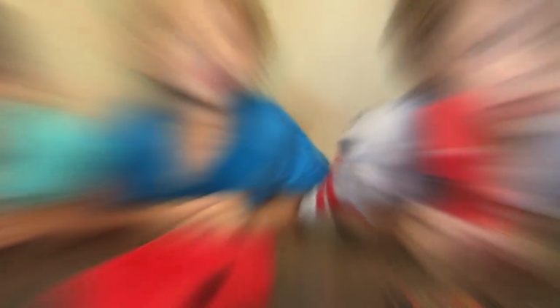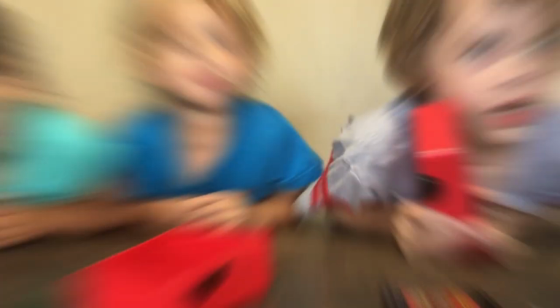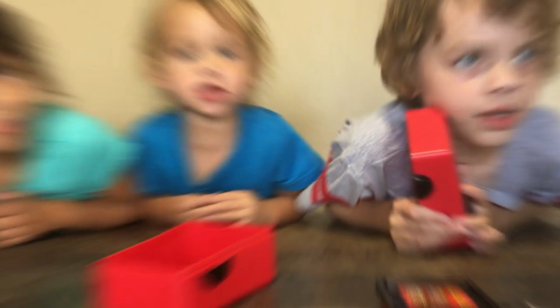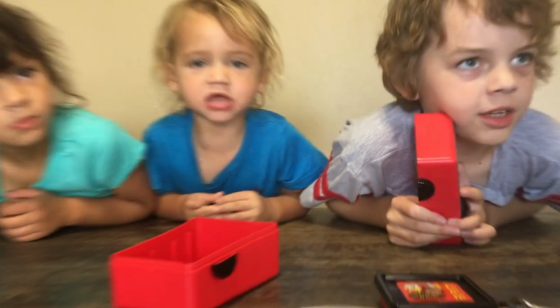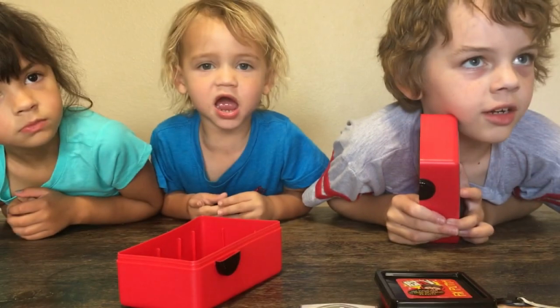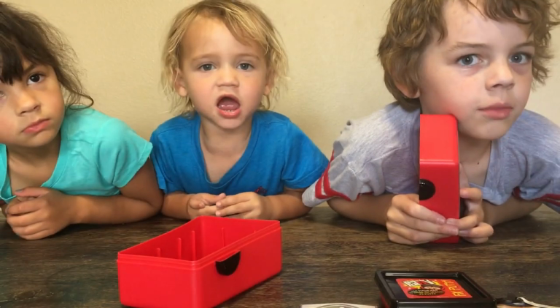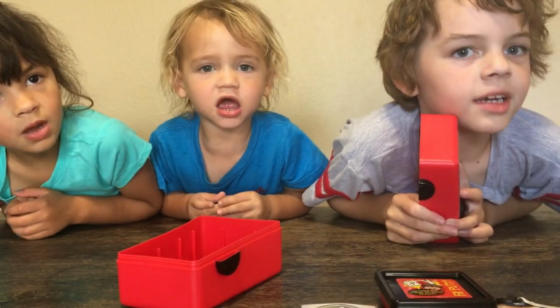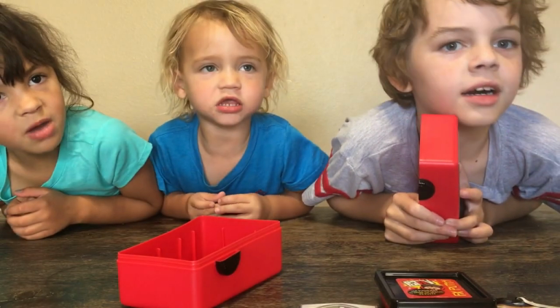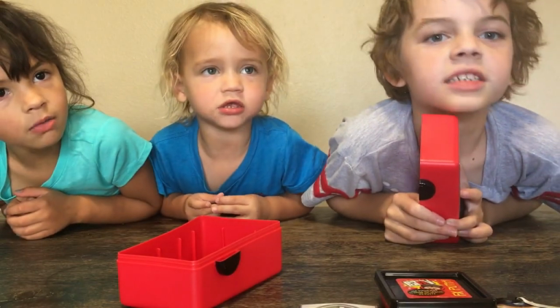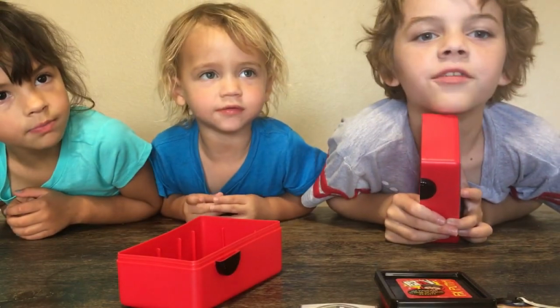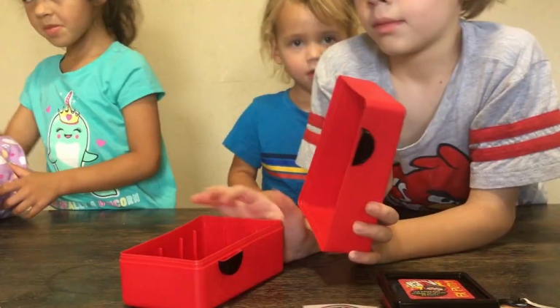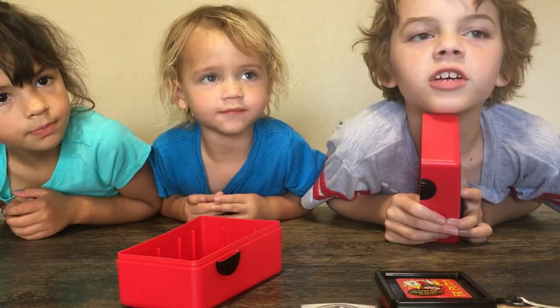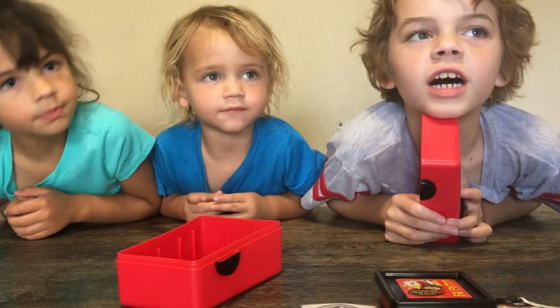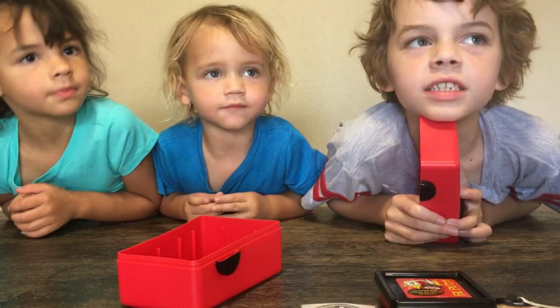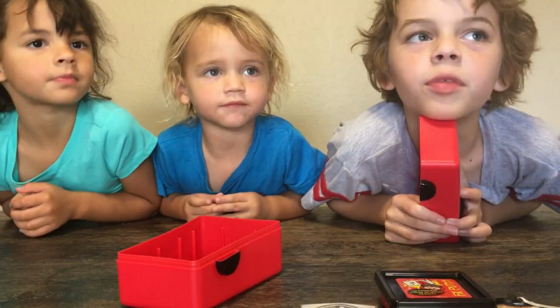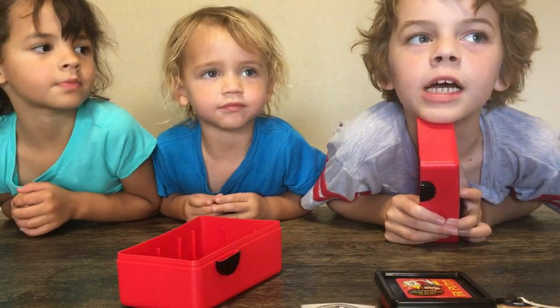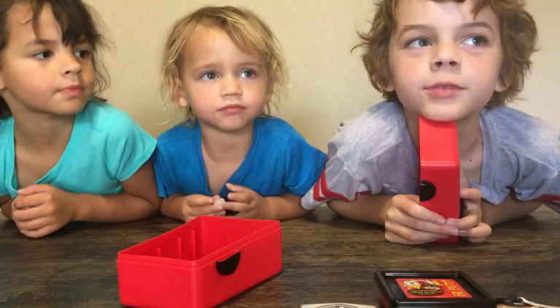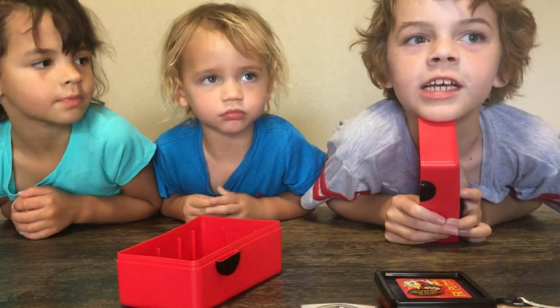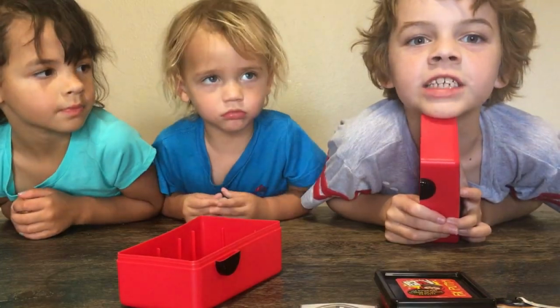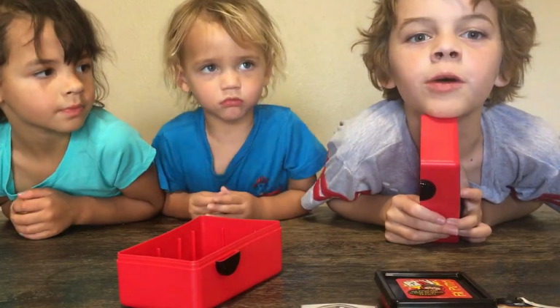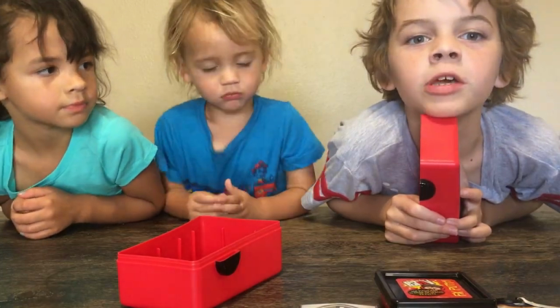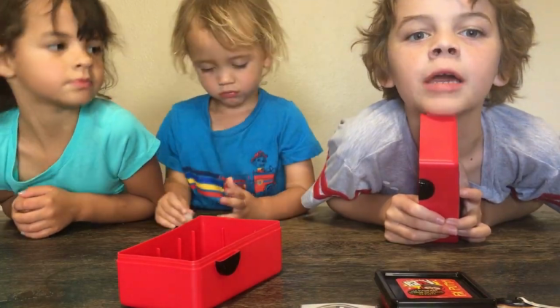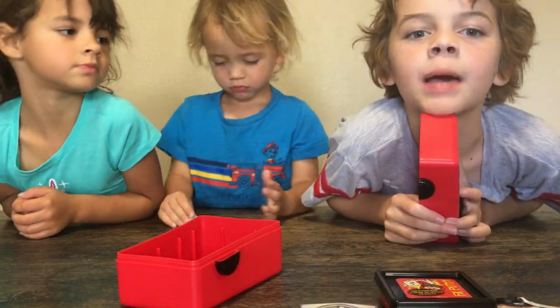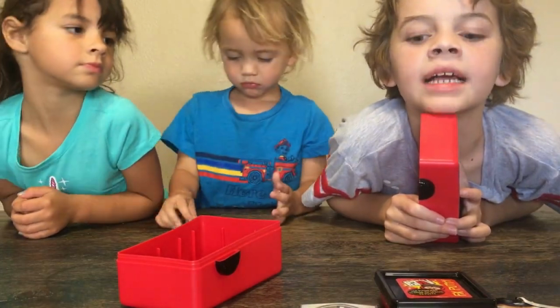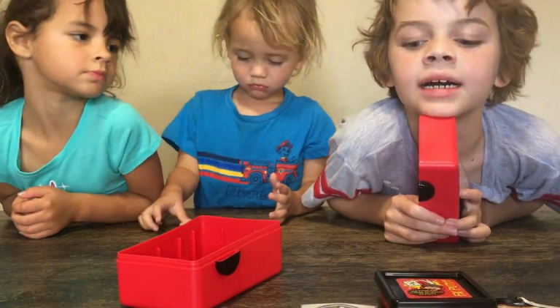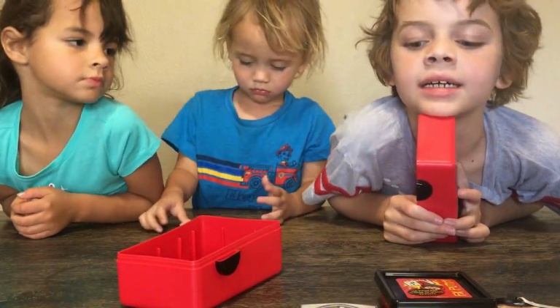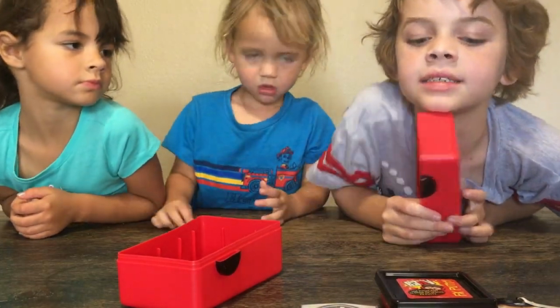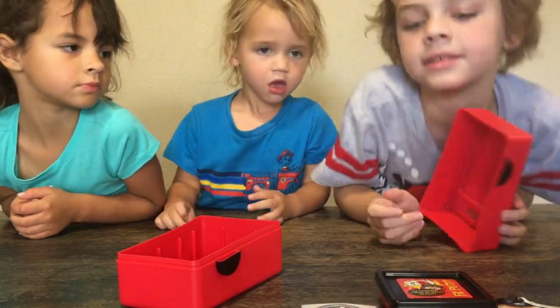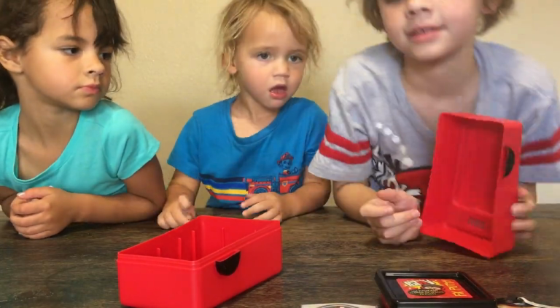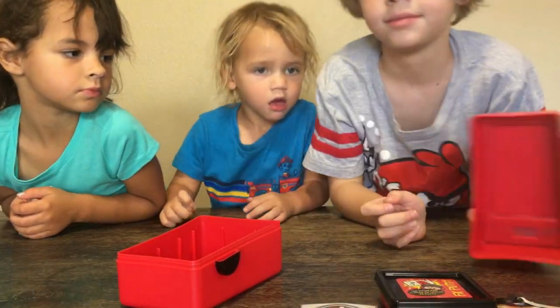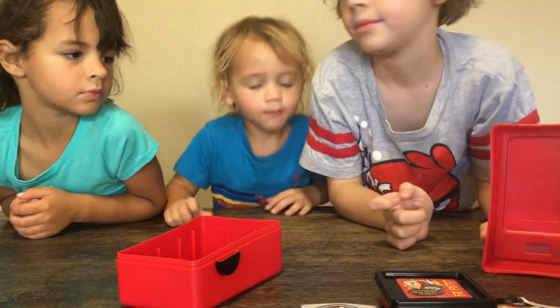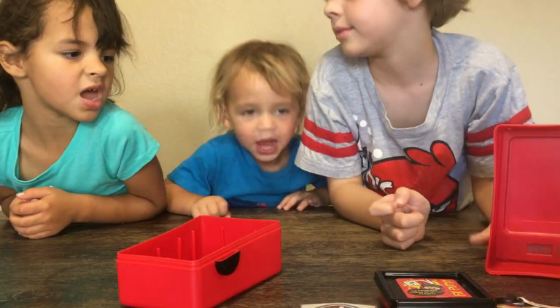Subscribe, baby. Oh my gosh, I forgot something upstairs. I'll be right back, guys. Bye.